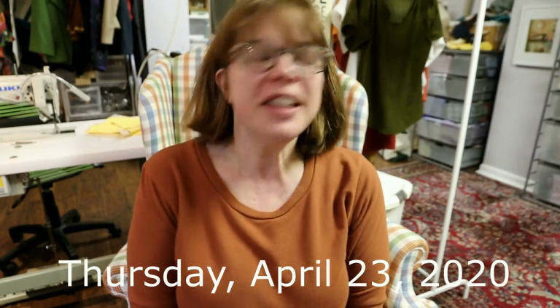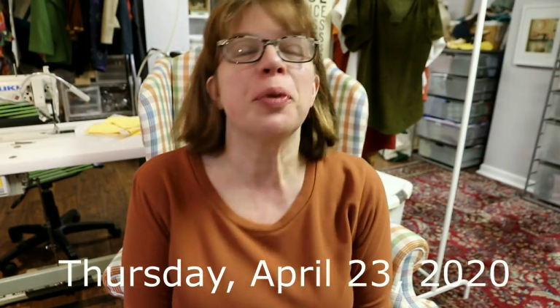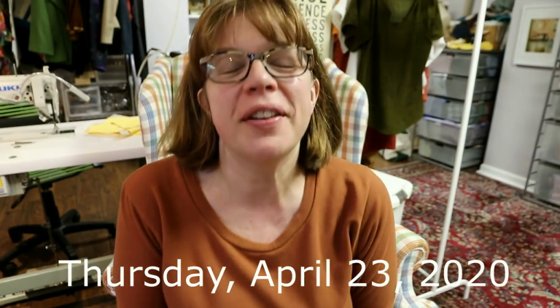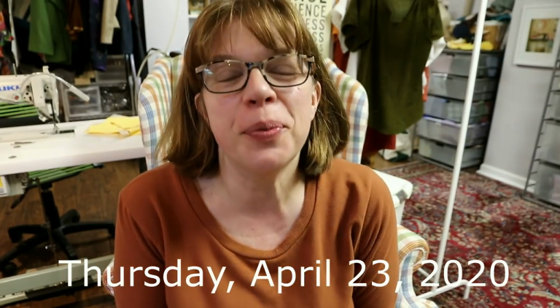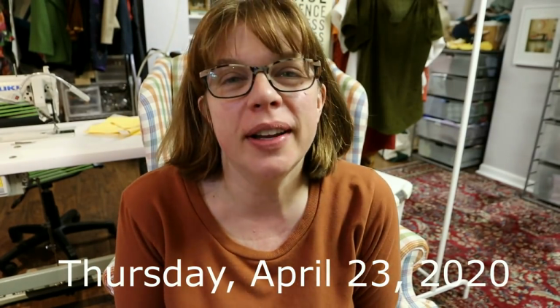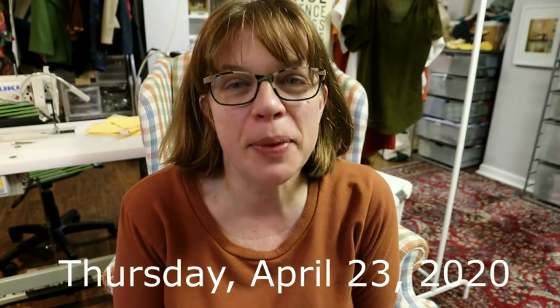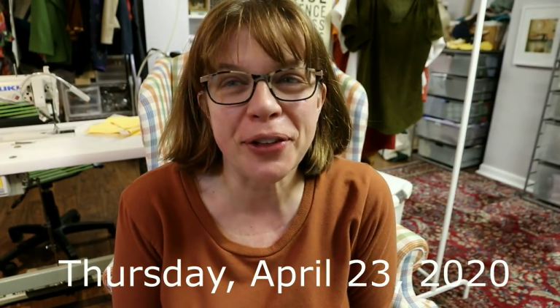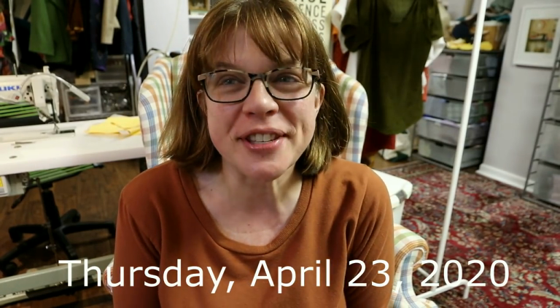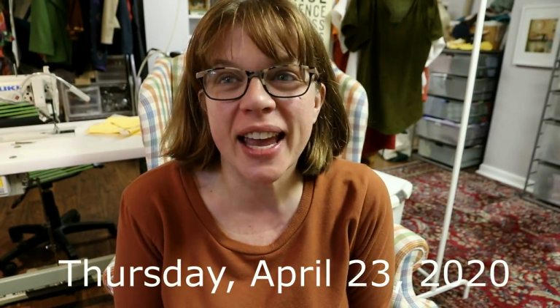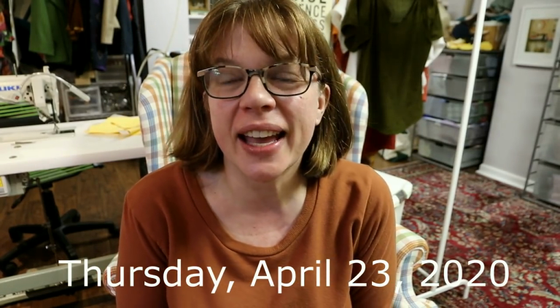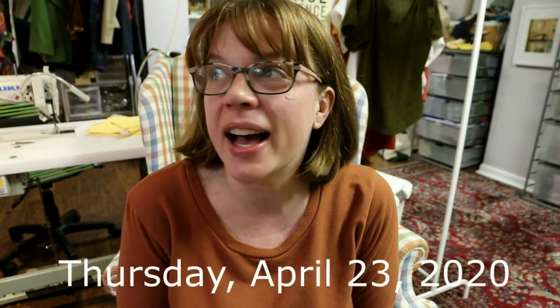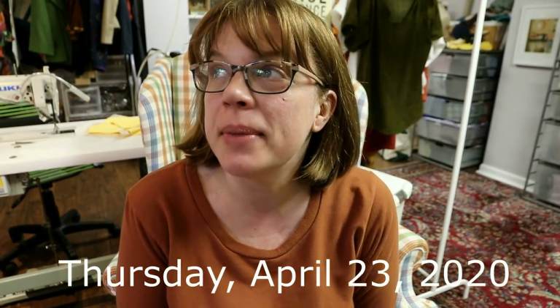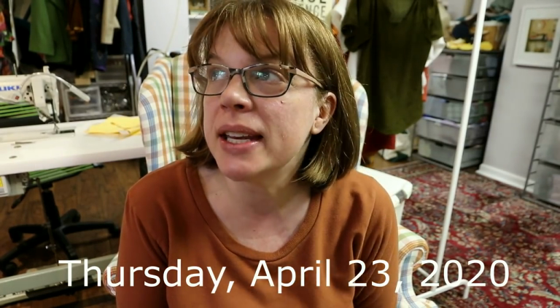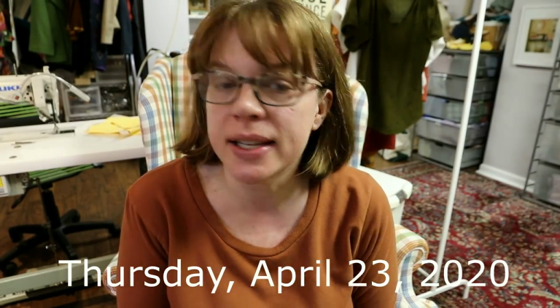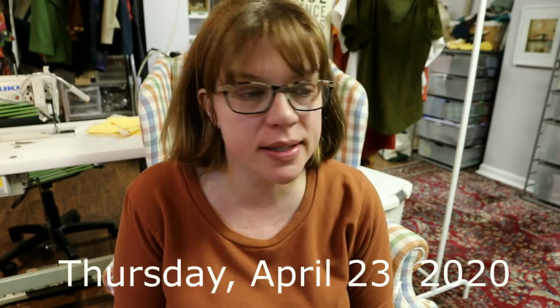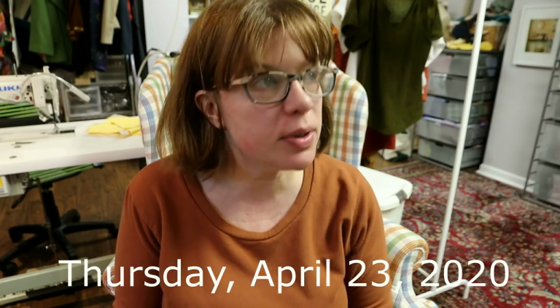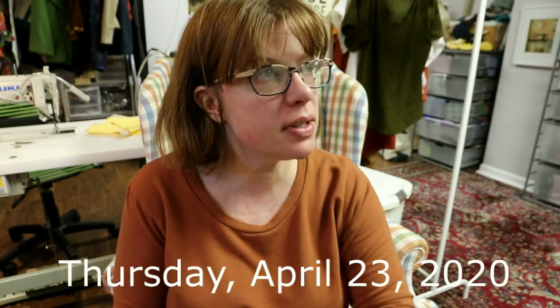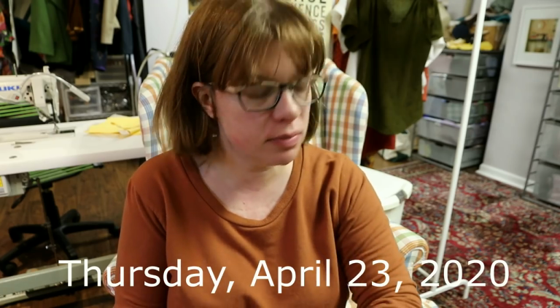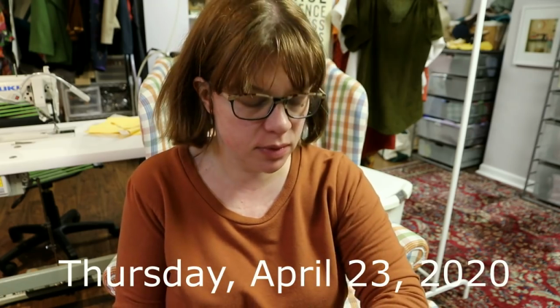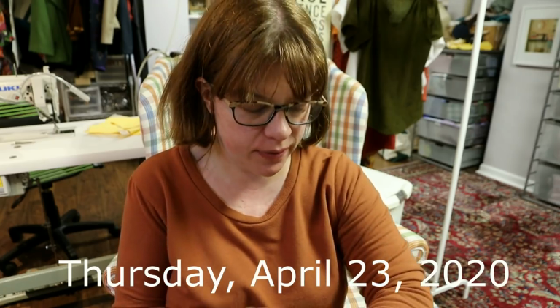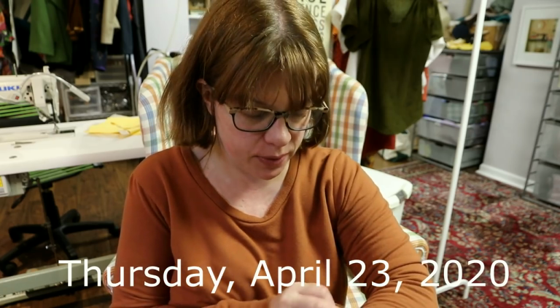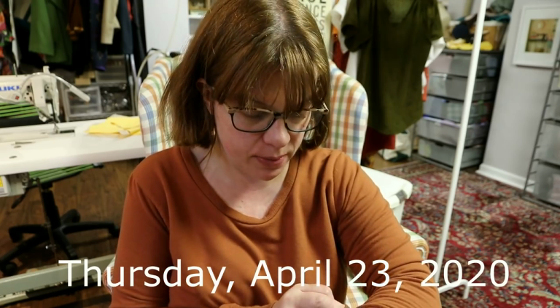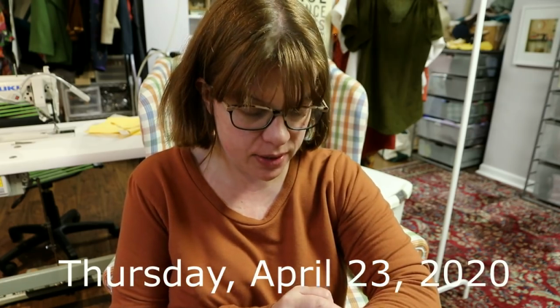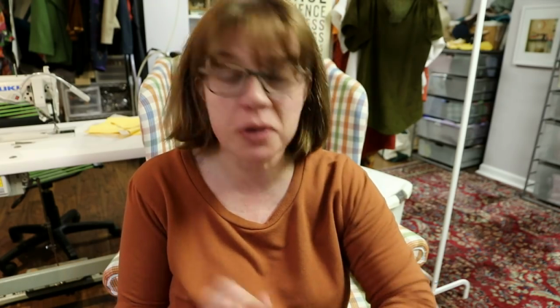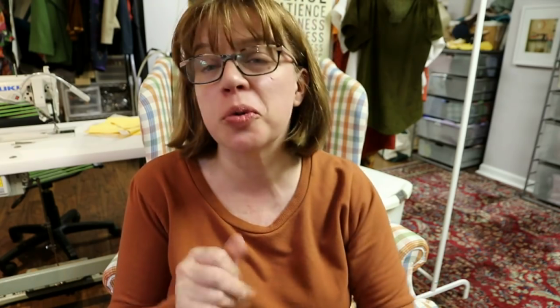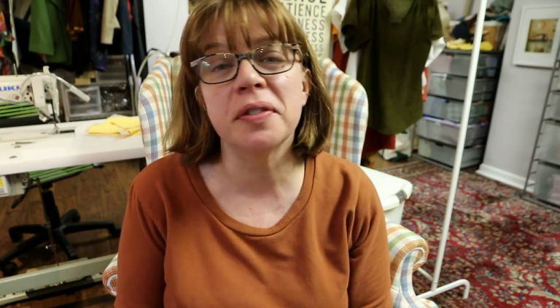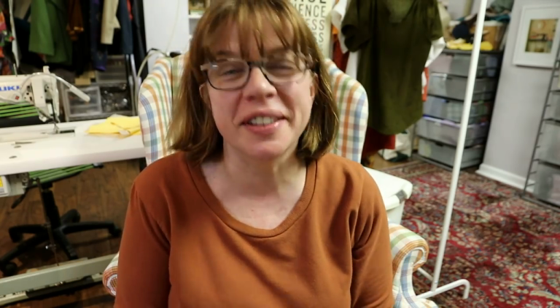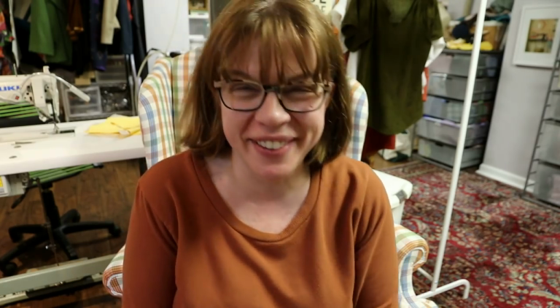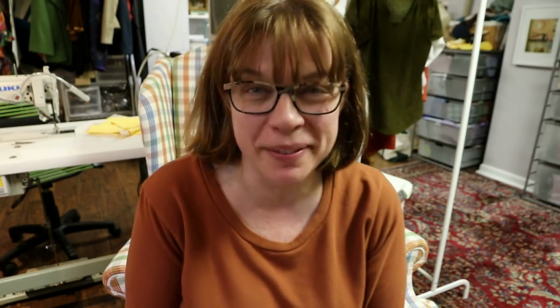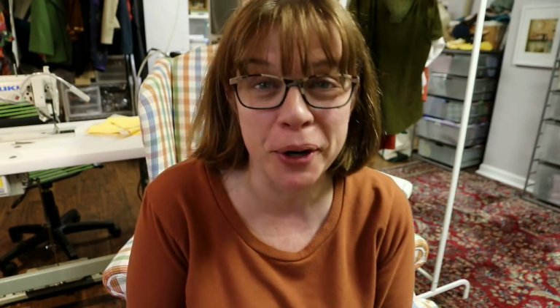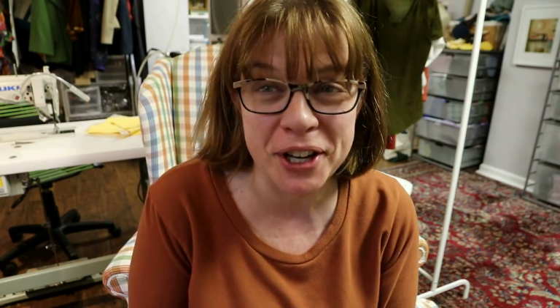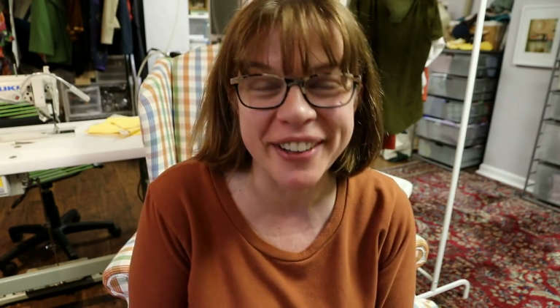Good morning, everyone. Happy Thursday. I have no idea what time it is — oh no, it's 12:15. Morning's gone.